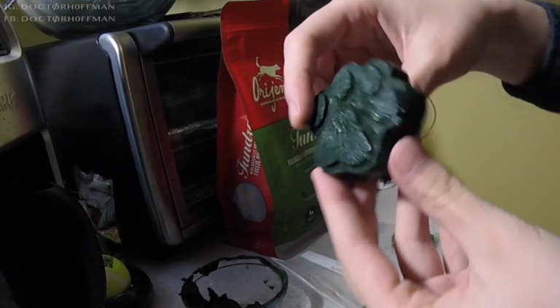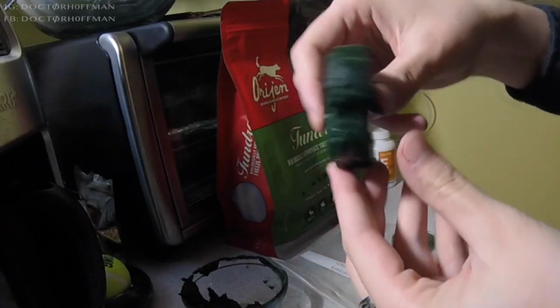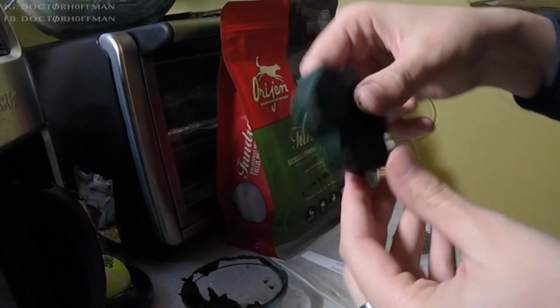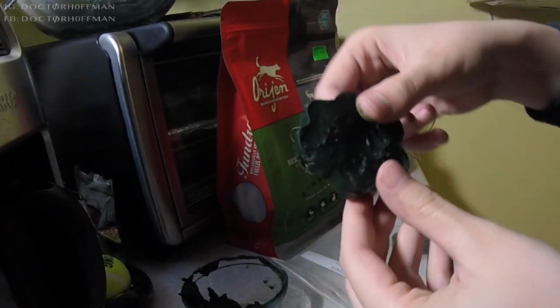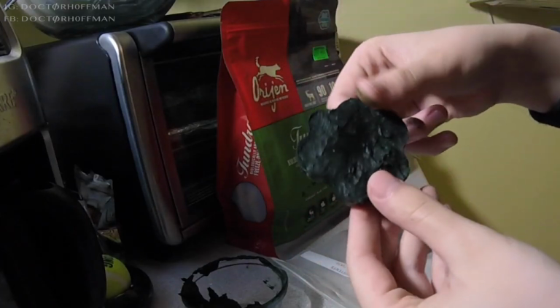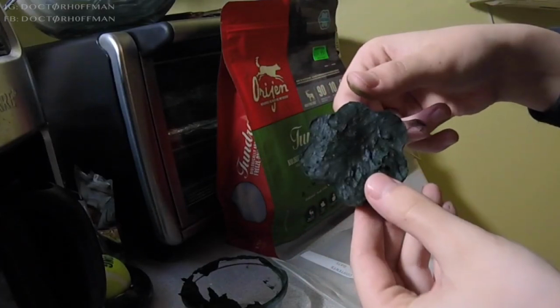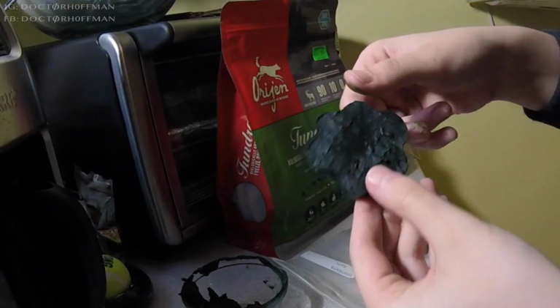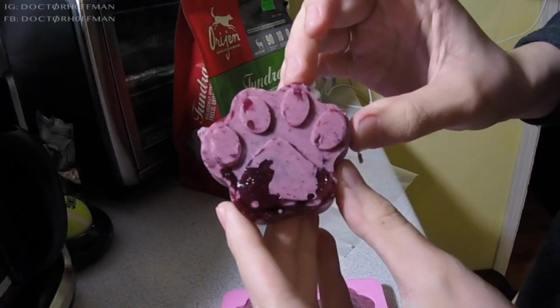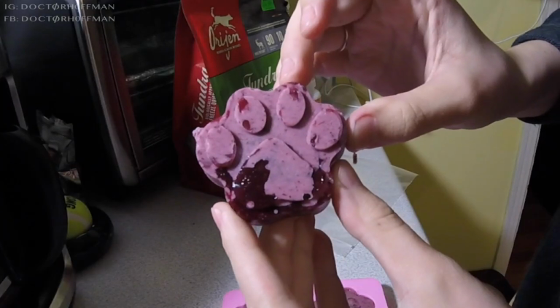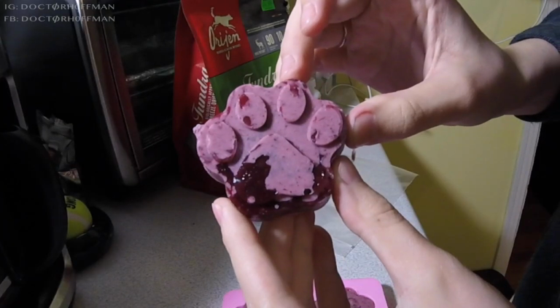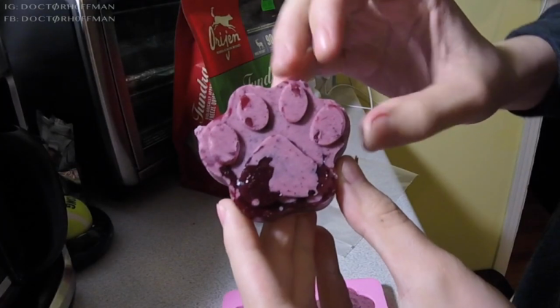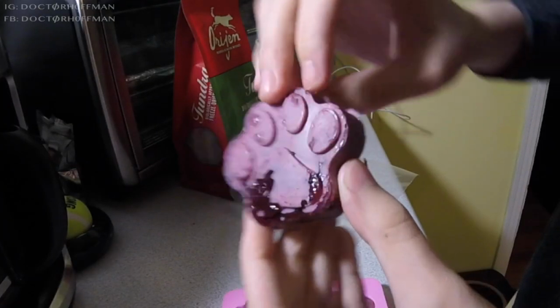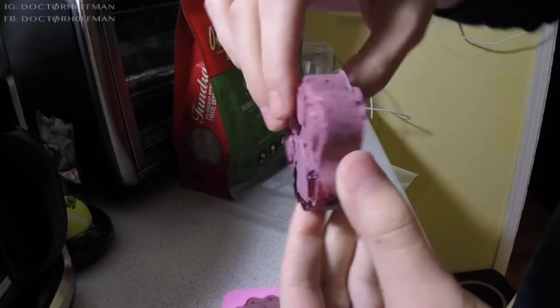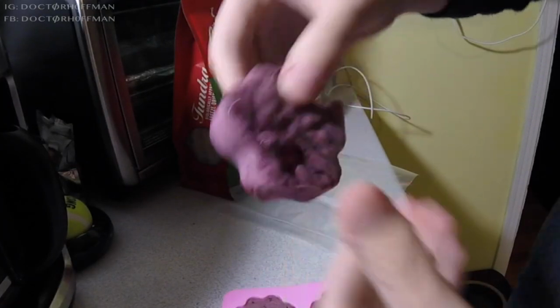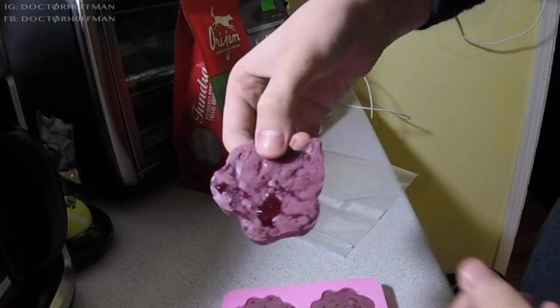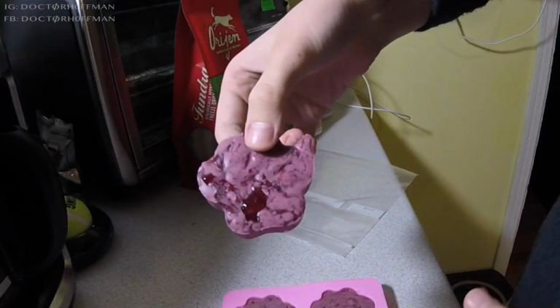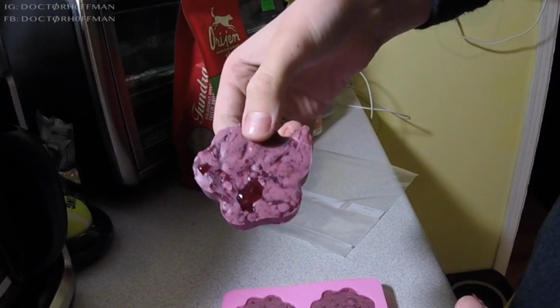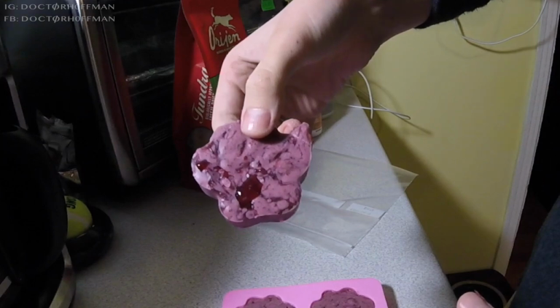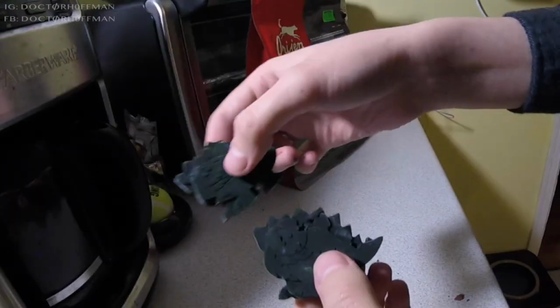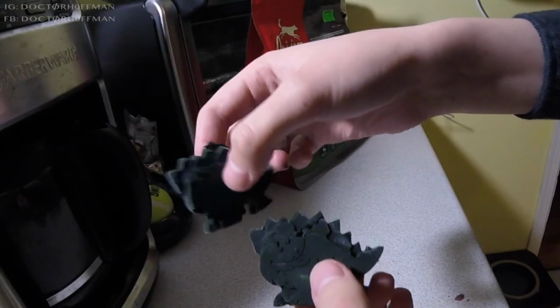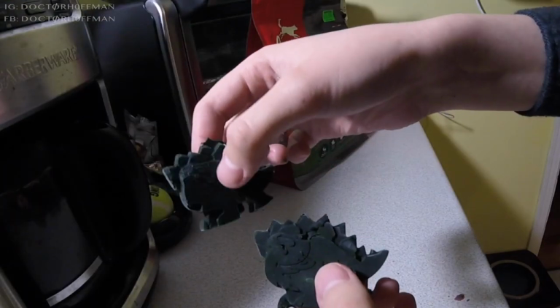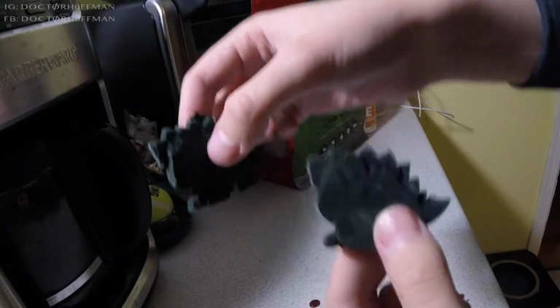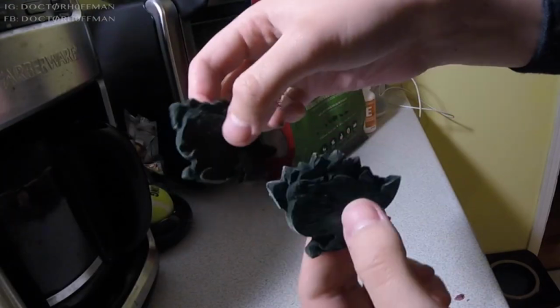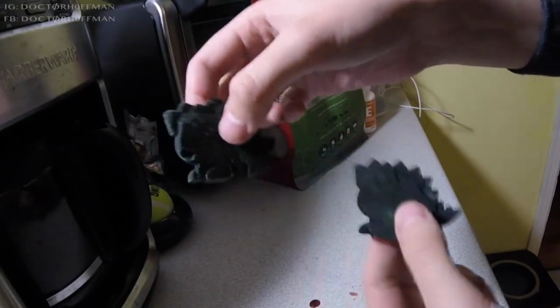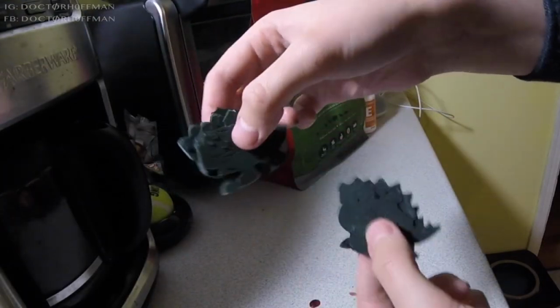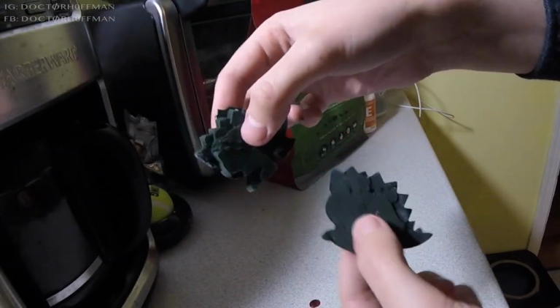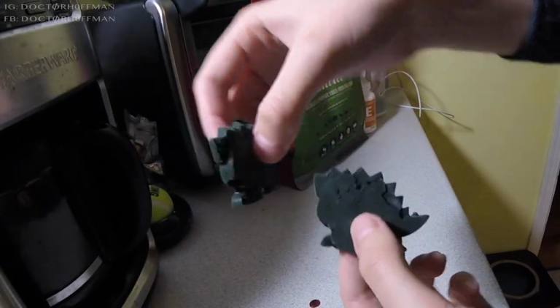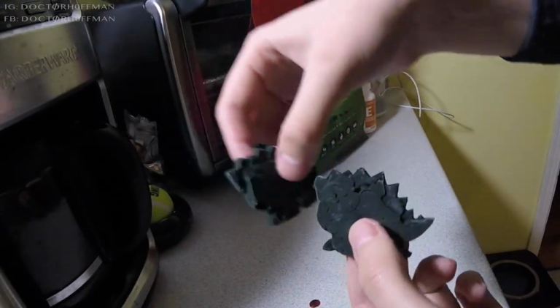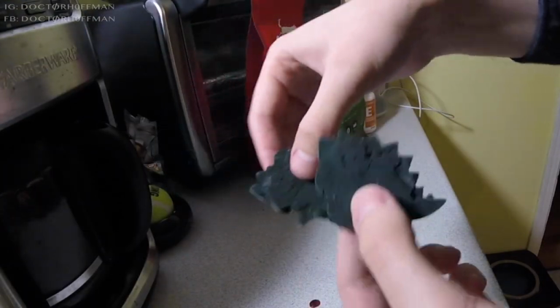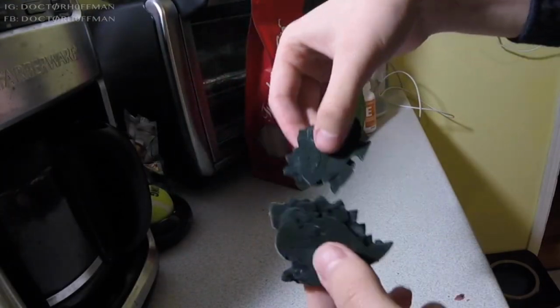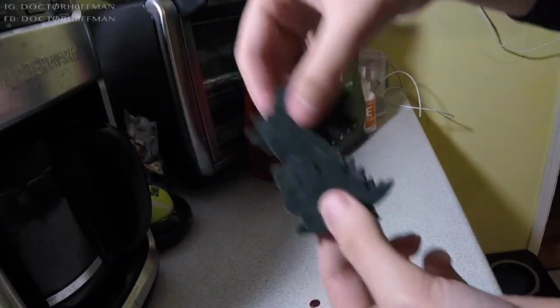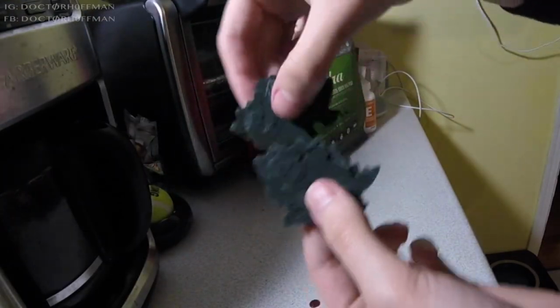Today I'm going to be showing you the recipe that I use to get my dog to eat his supplements and these cute little molds.